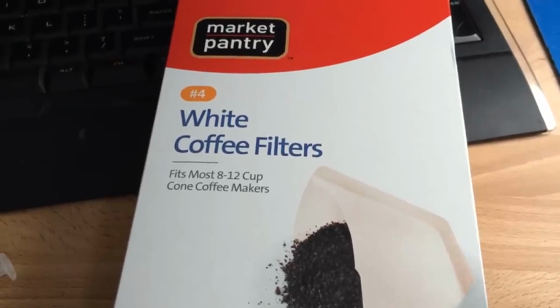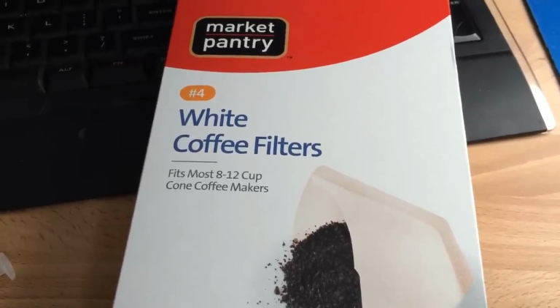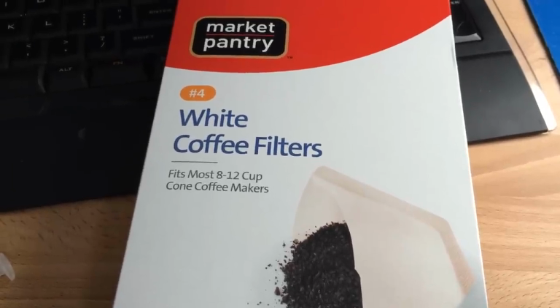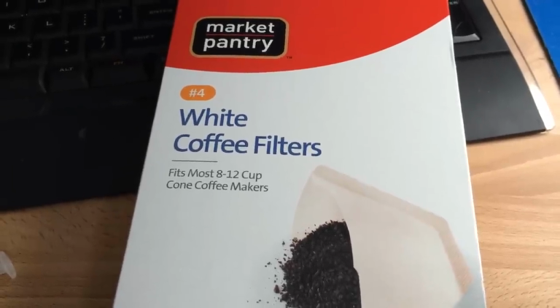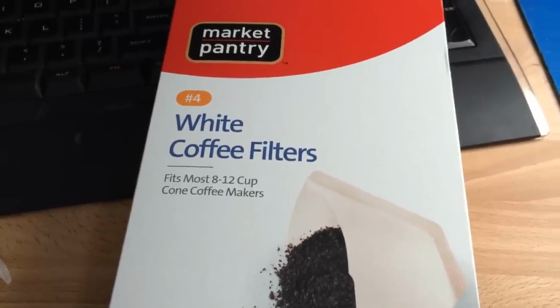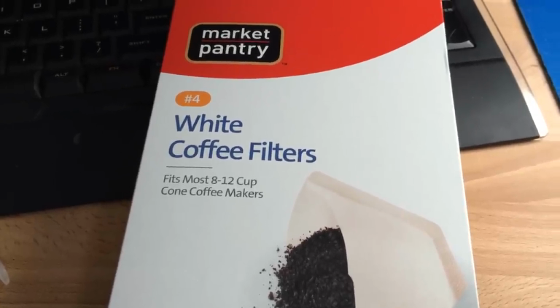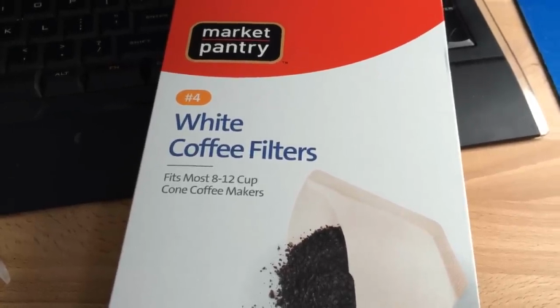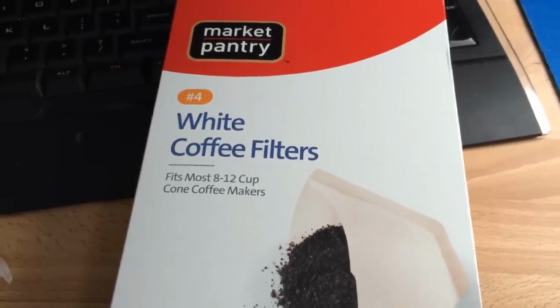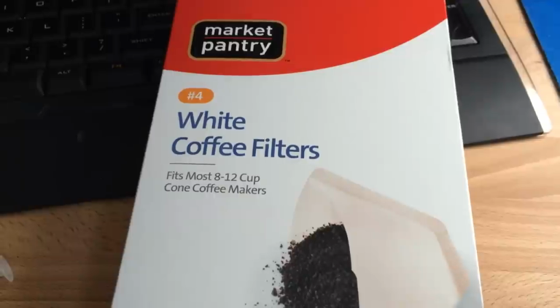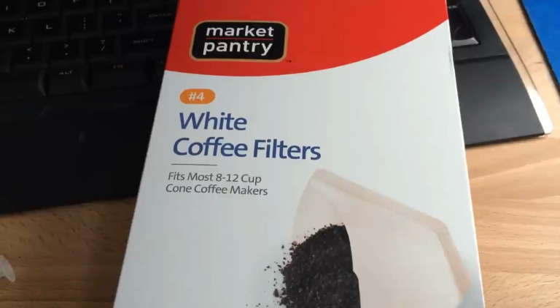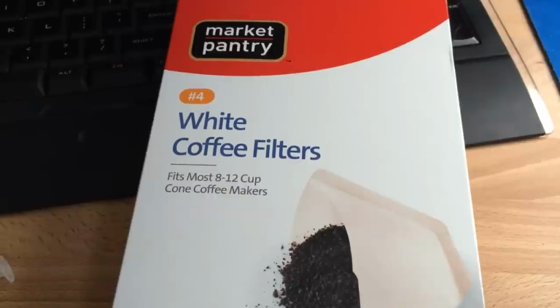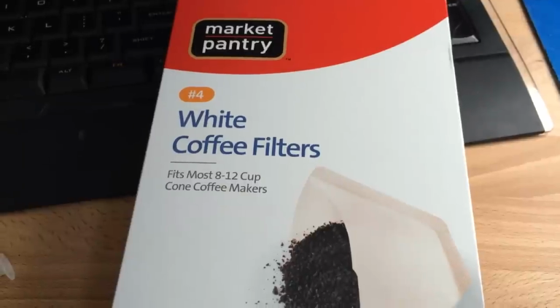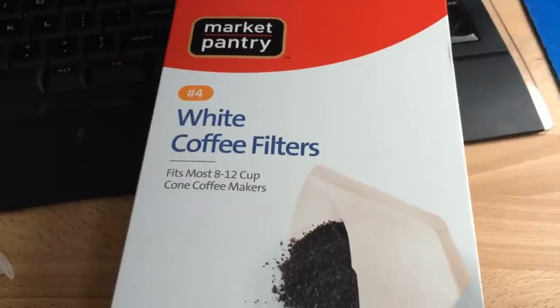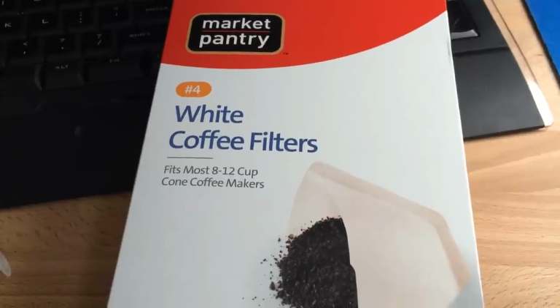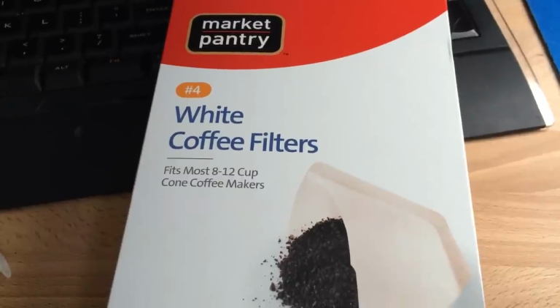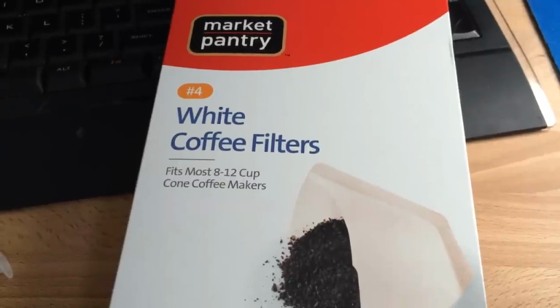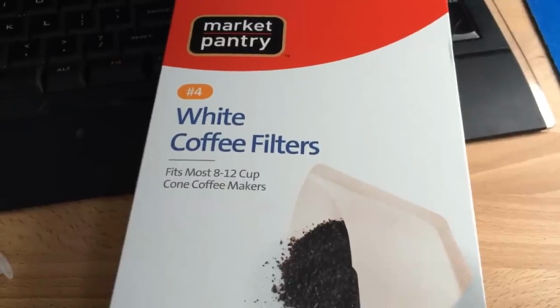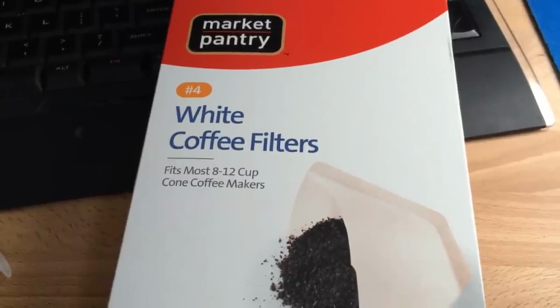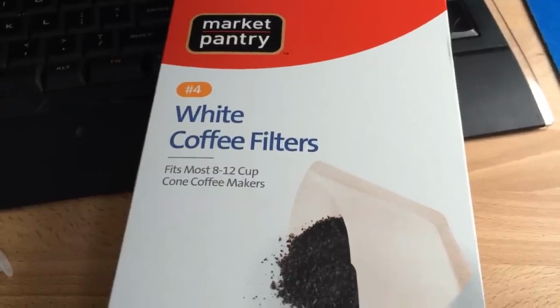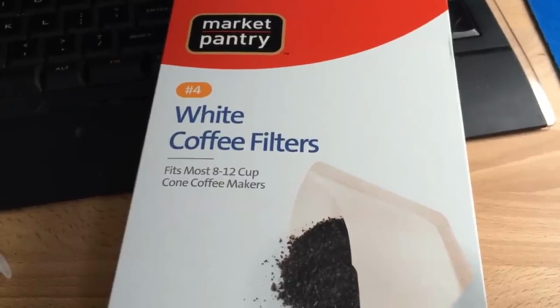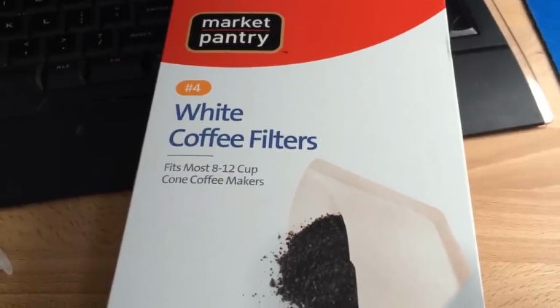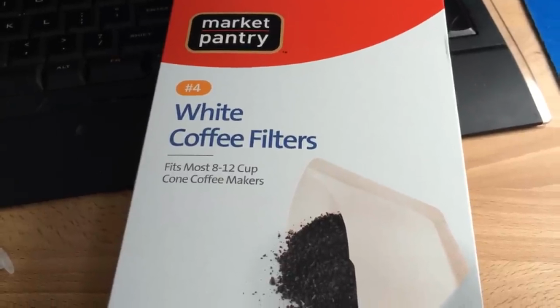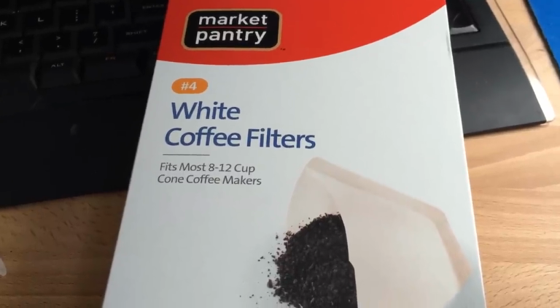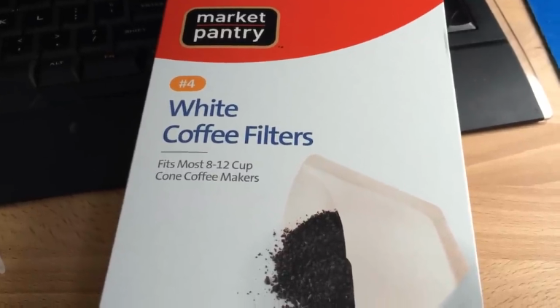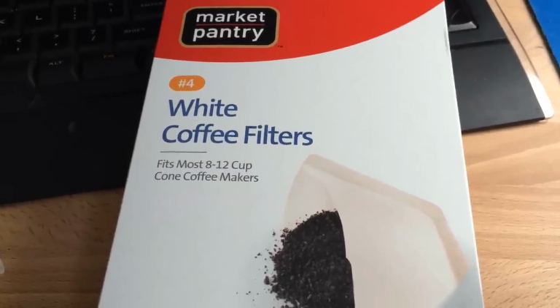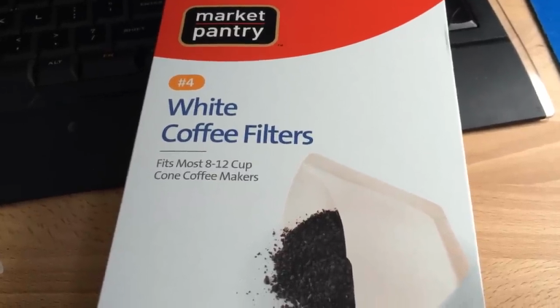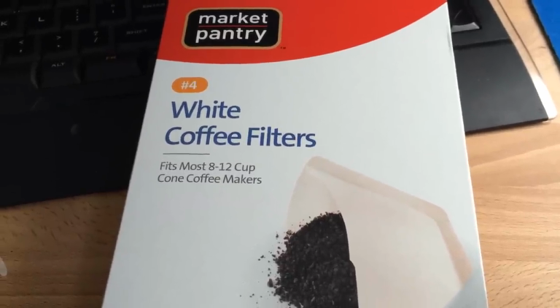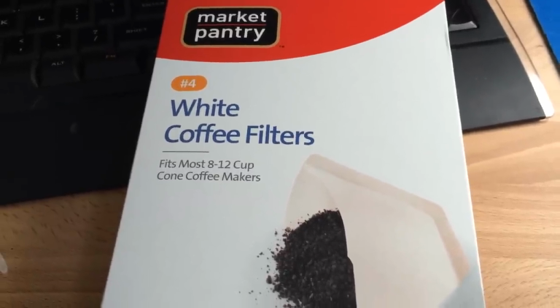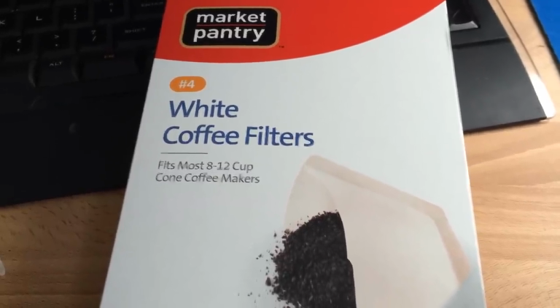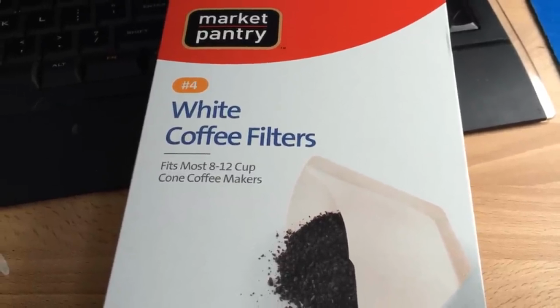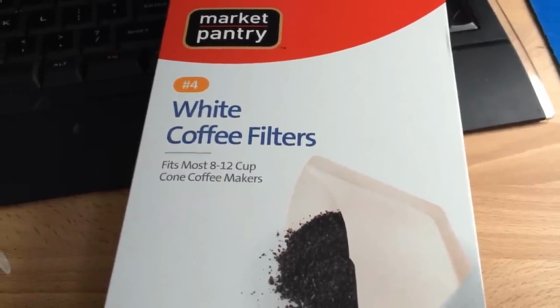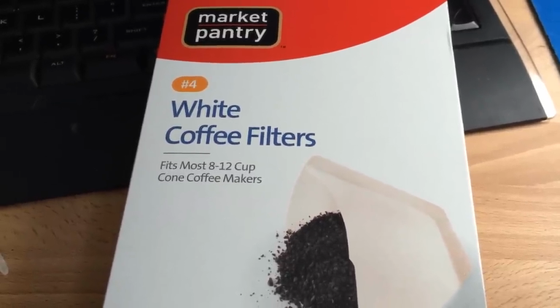Hello folks, welcome to another inkdependence.com video — this time not a review, but a little bit of an instructional video.